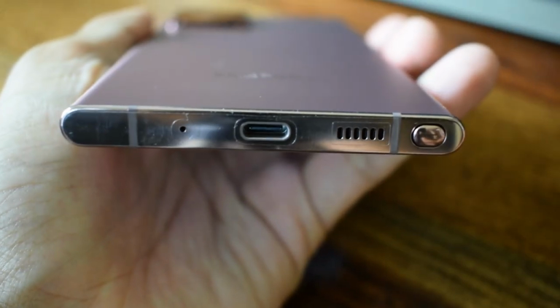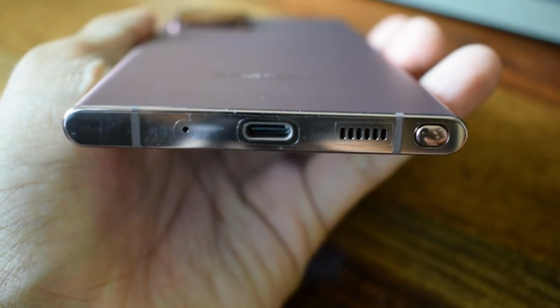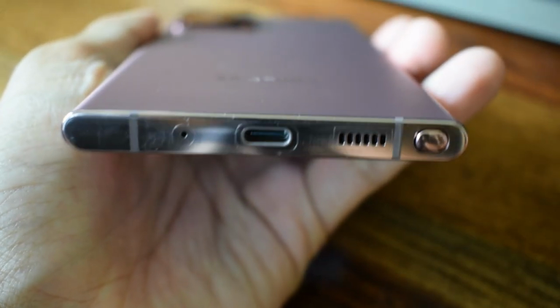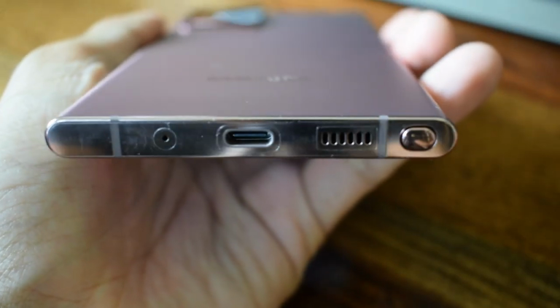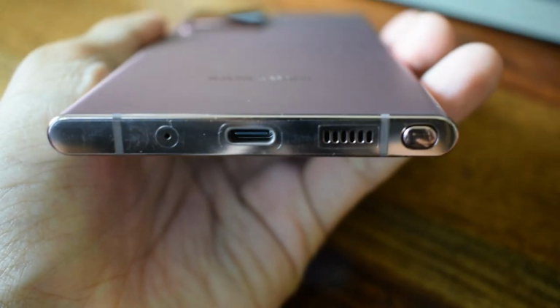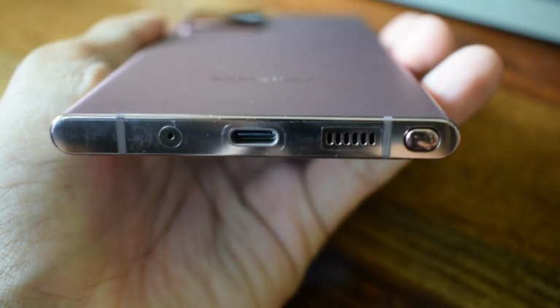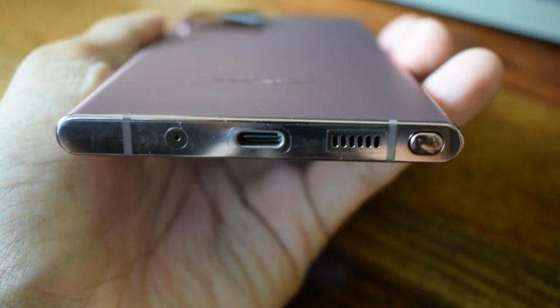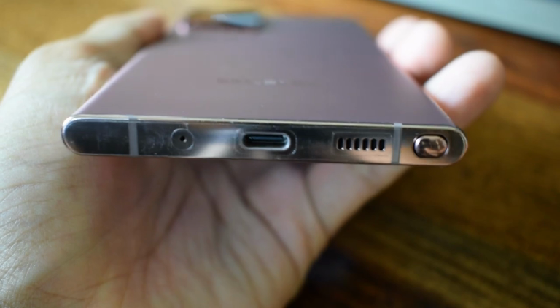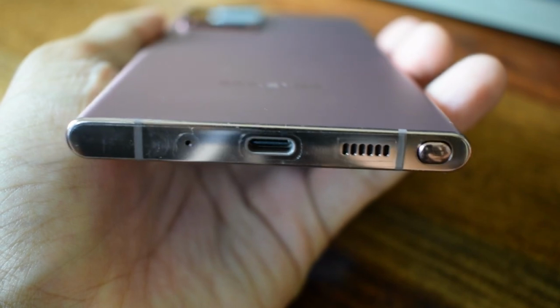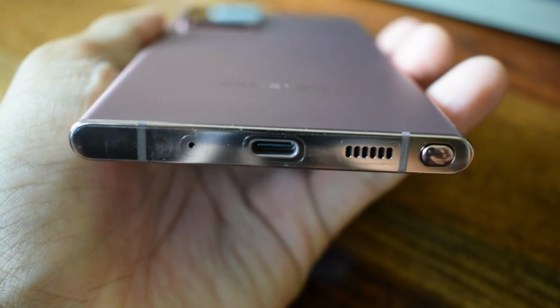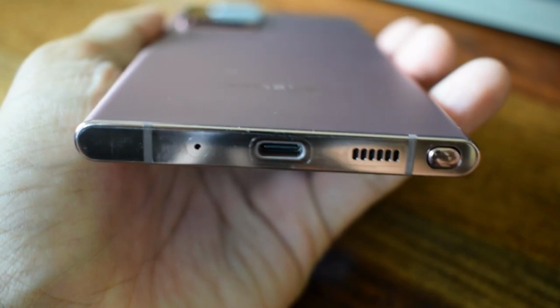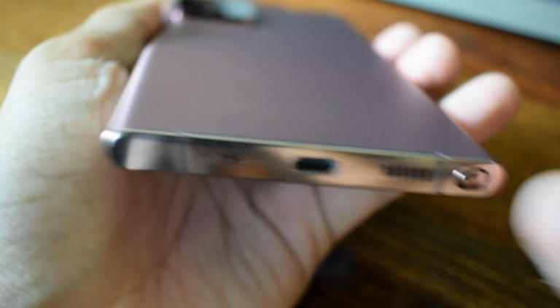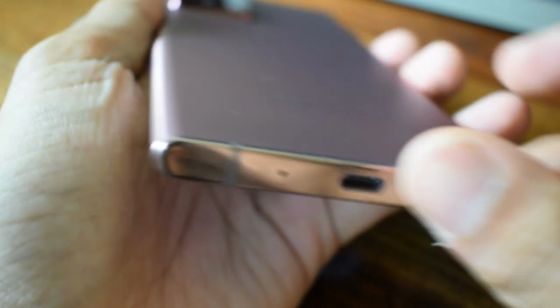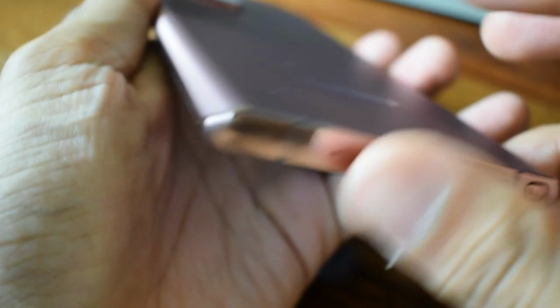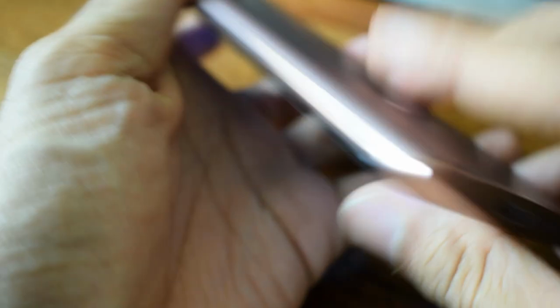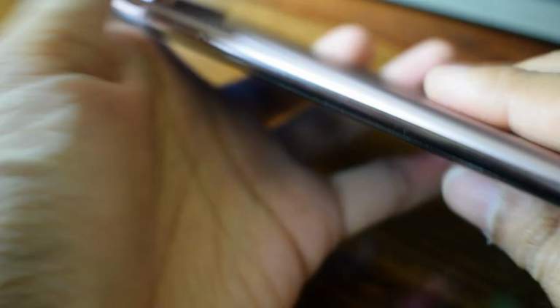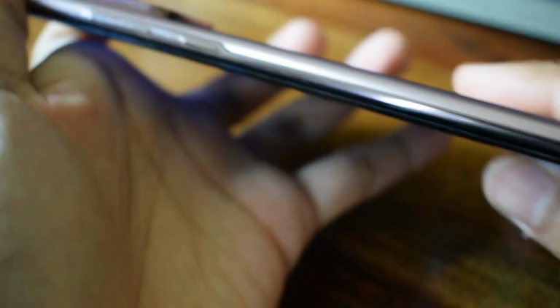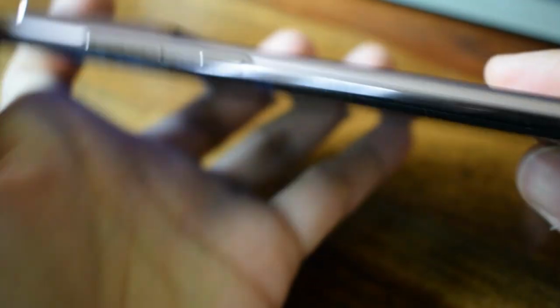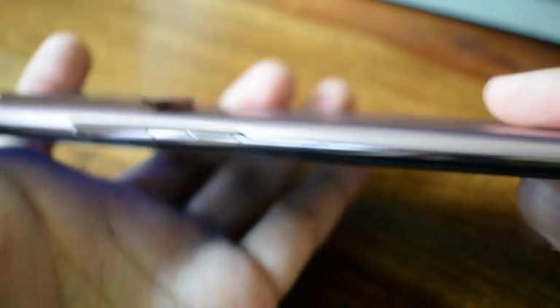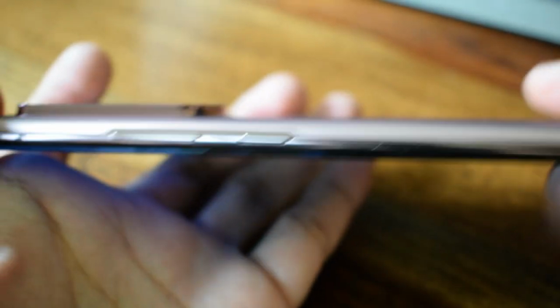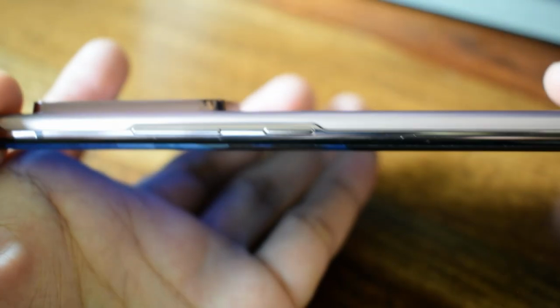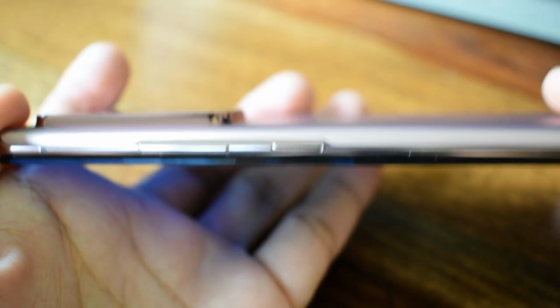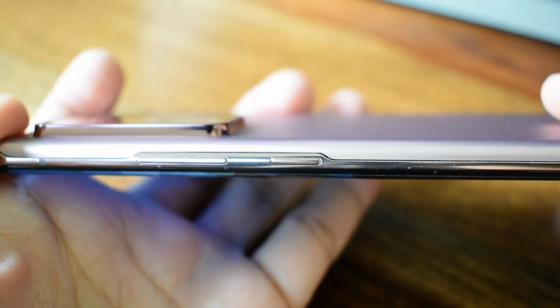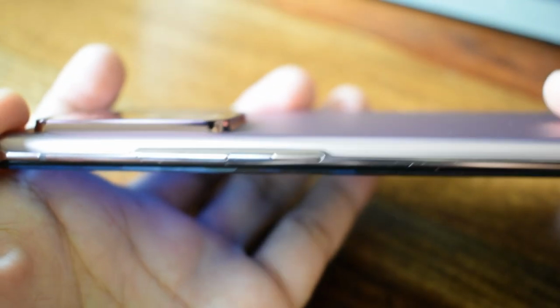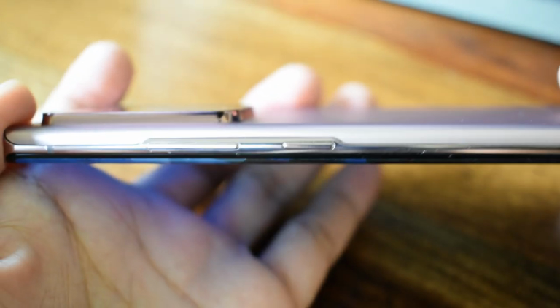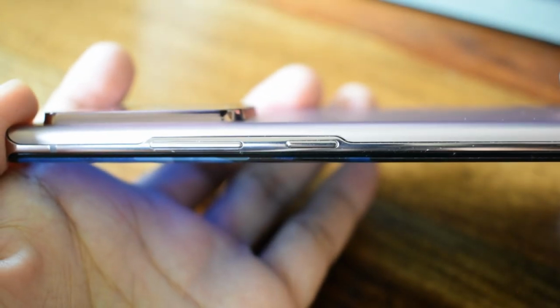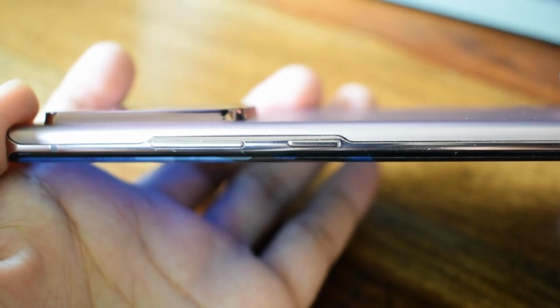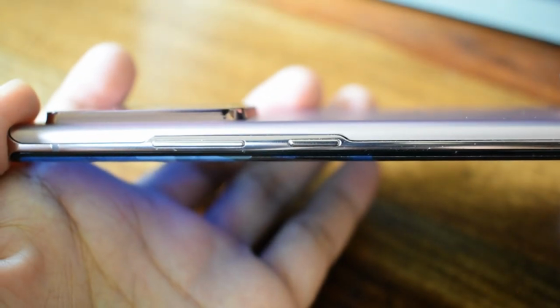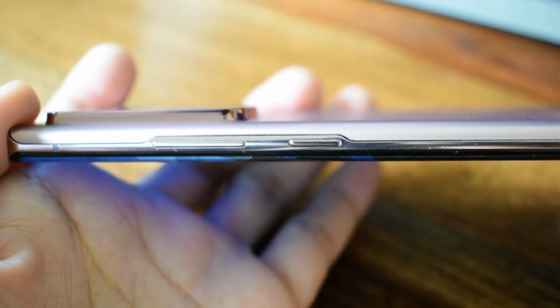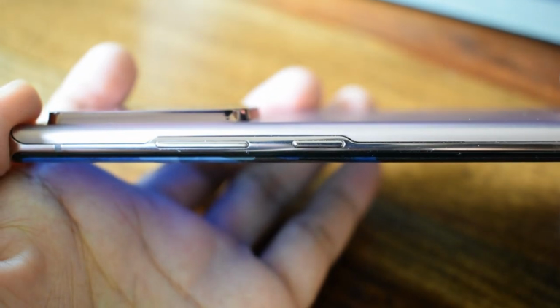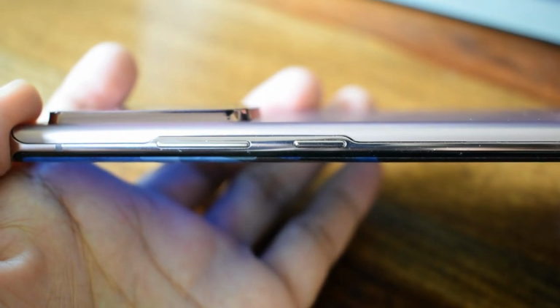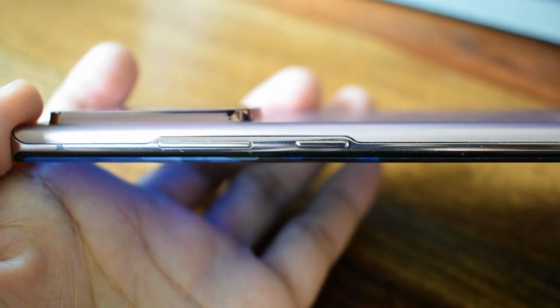Once you know the real power of the S Pen, you'll continue using the Note series. The speakers are also one of the best-sounding stereo speakers — no vibrations or crackling even at full volume.